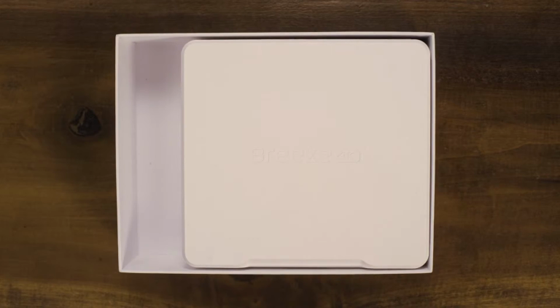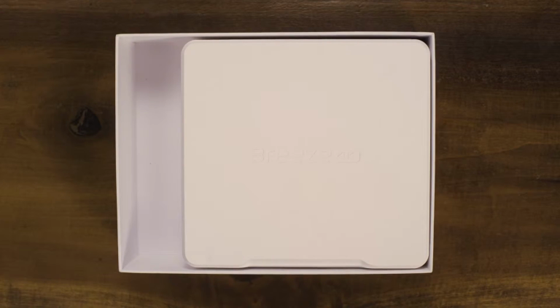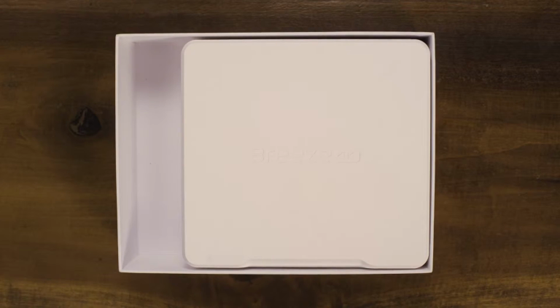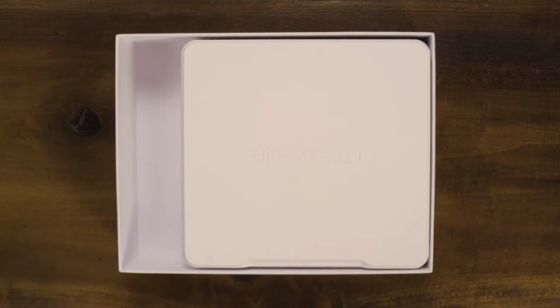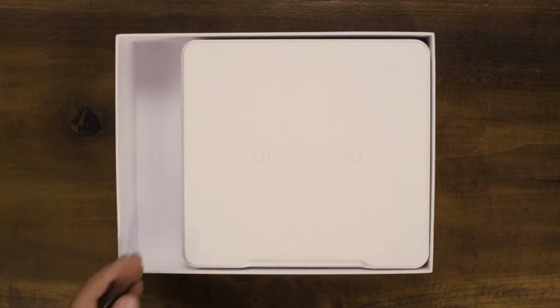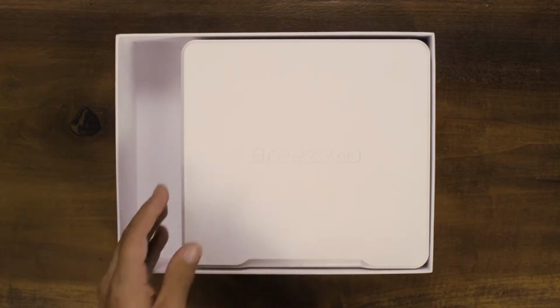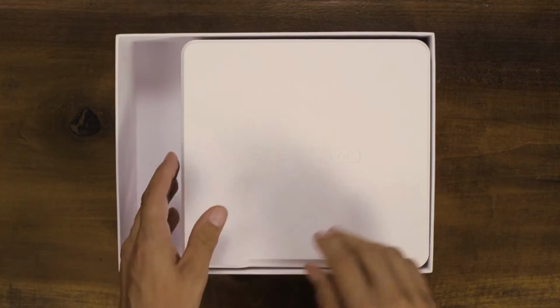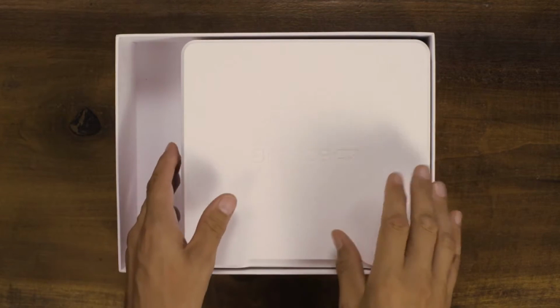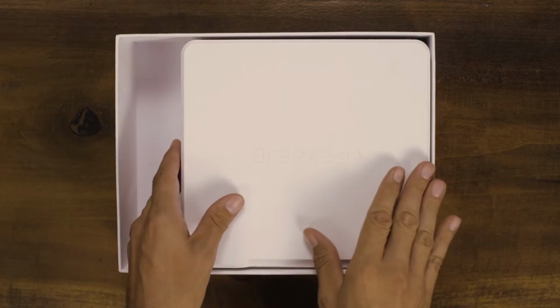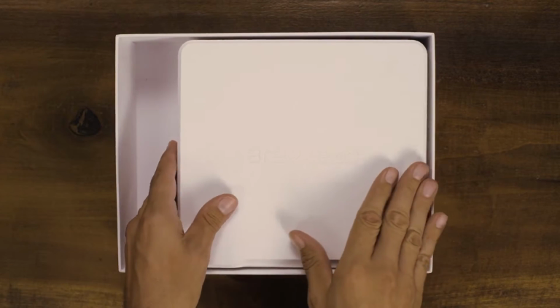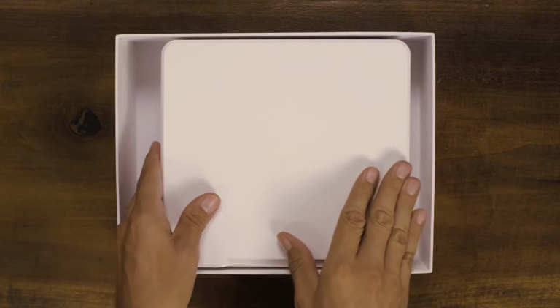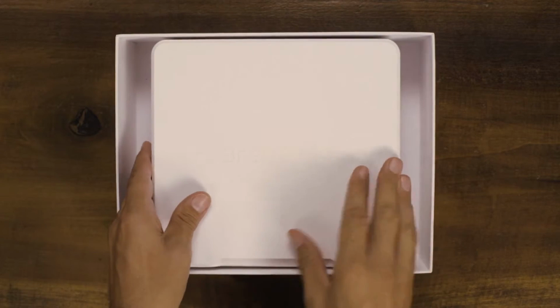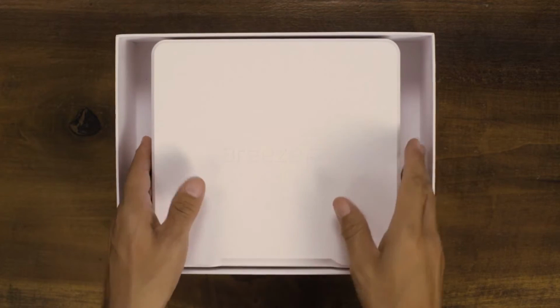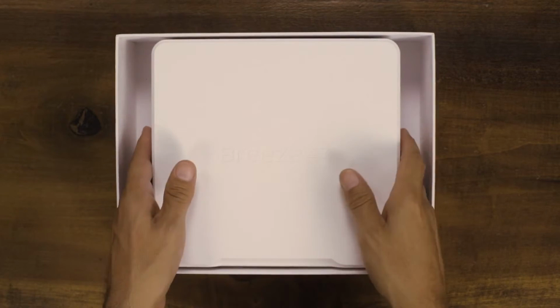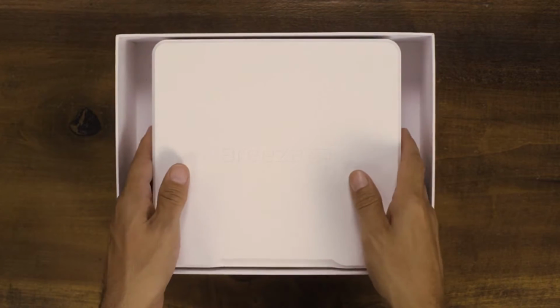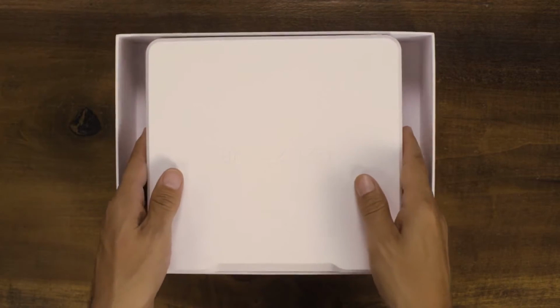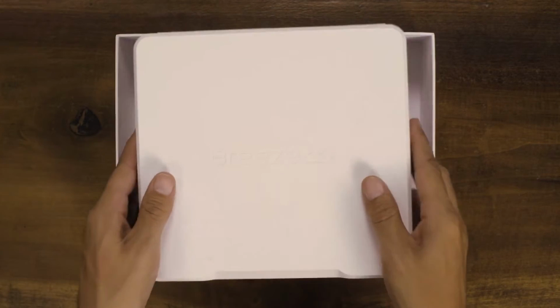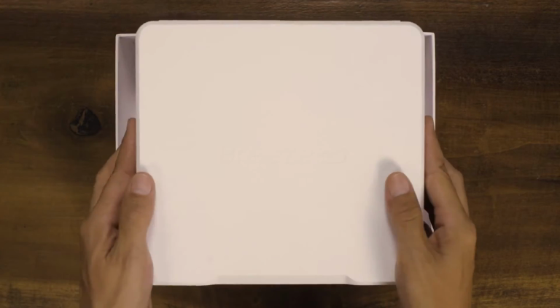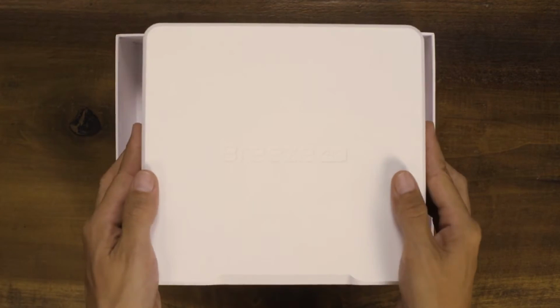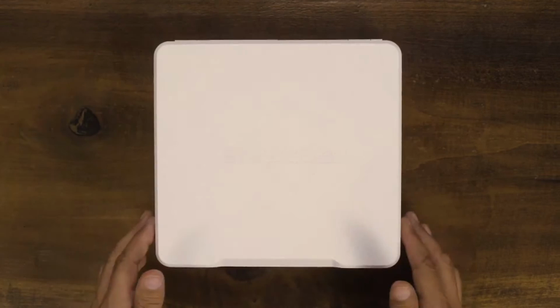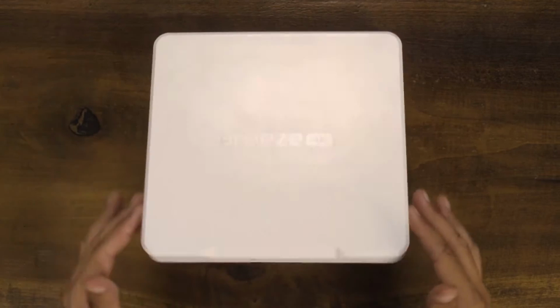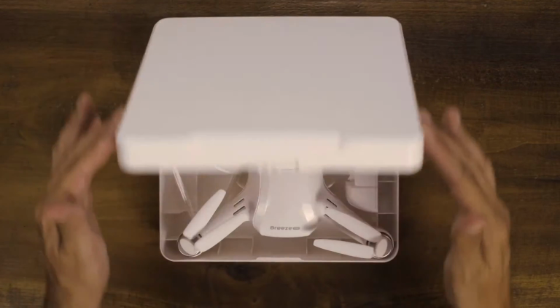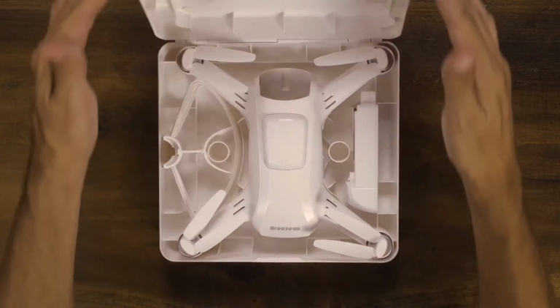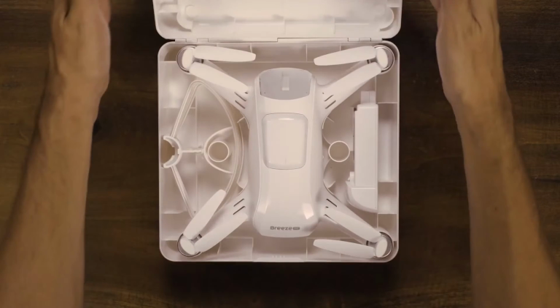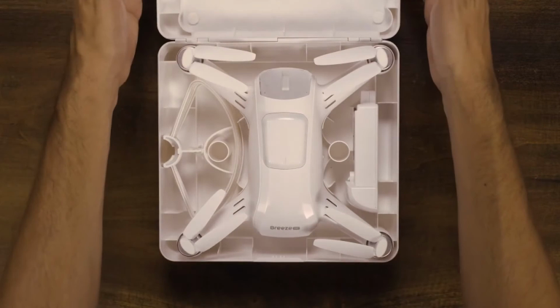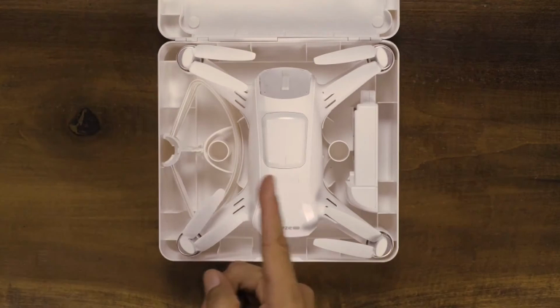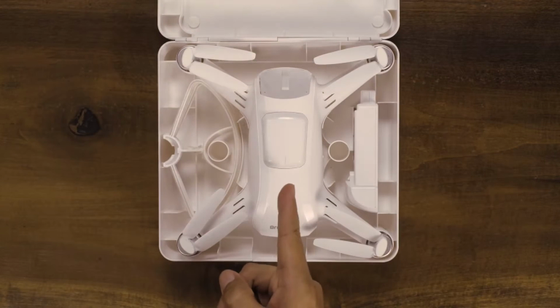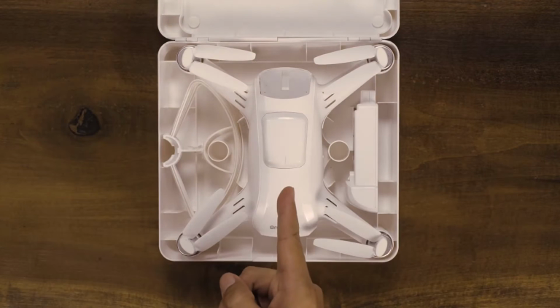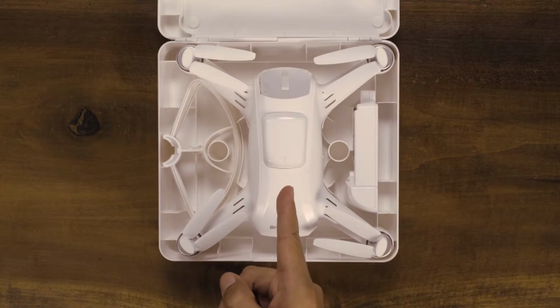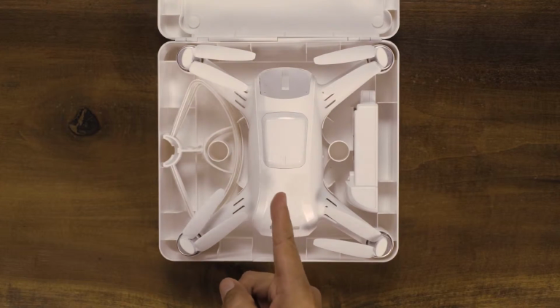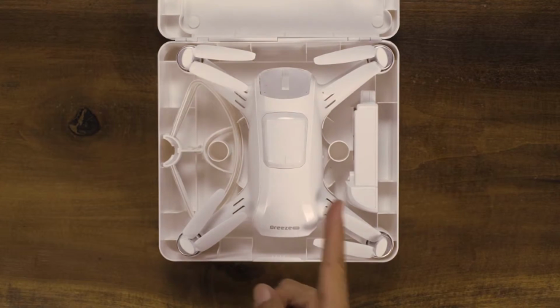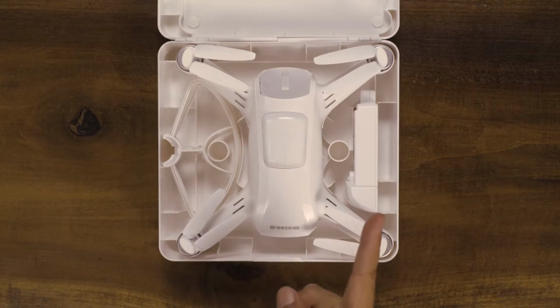On the right you will see the Breeze travel case. Take the case out and open it up and you will find your Breeze and battery.